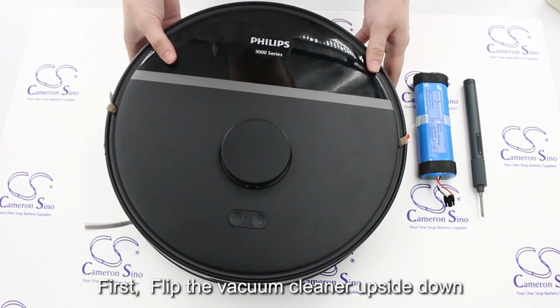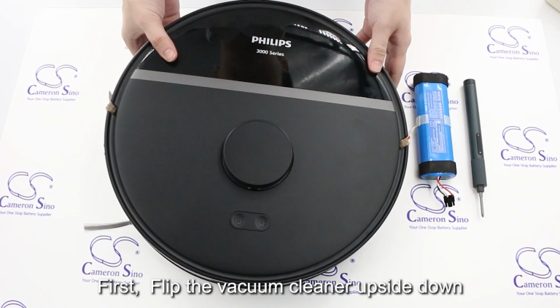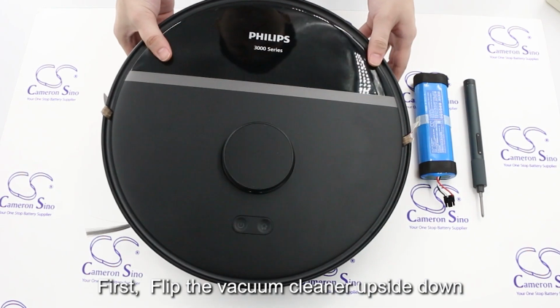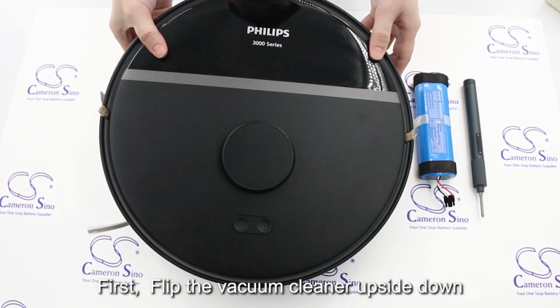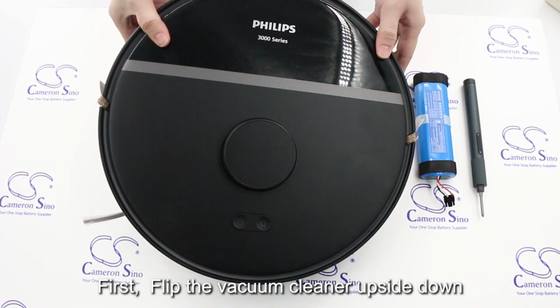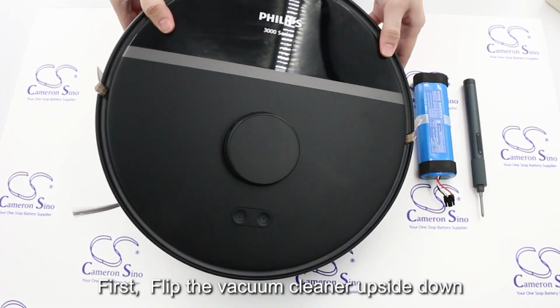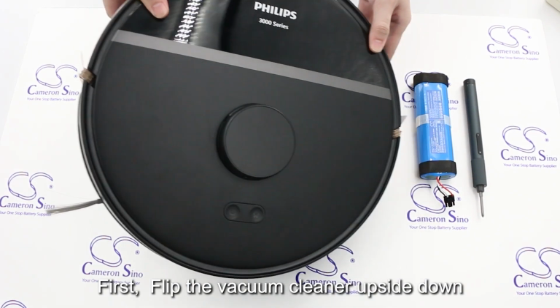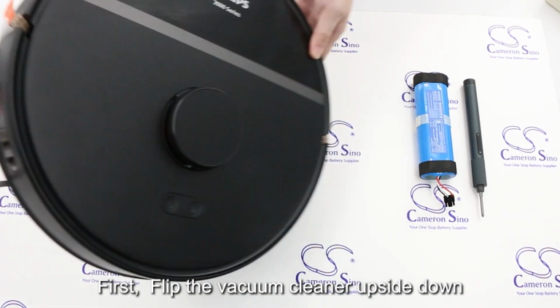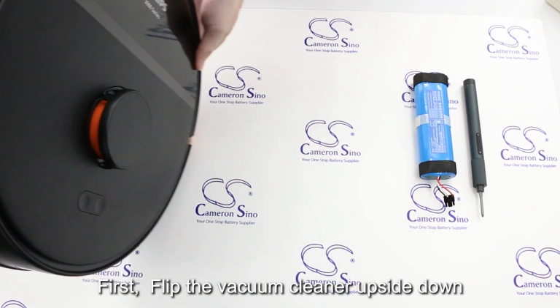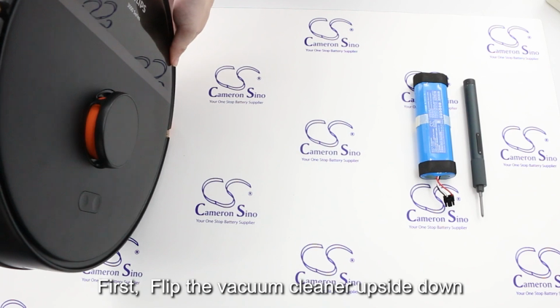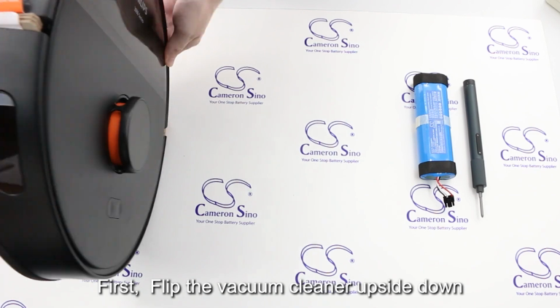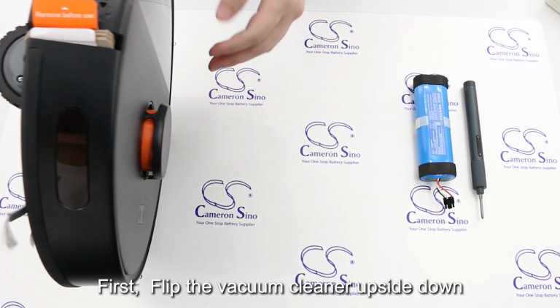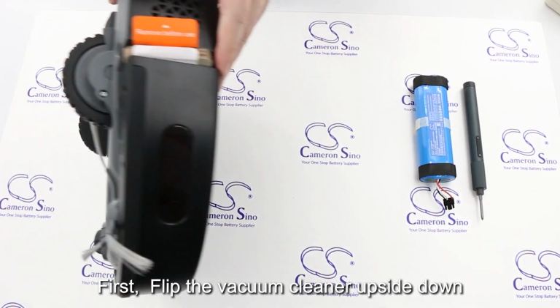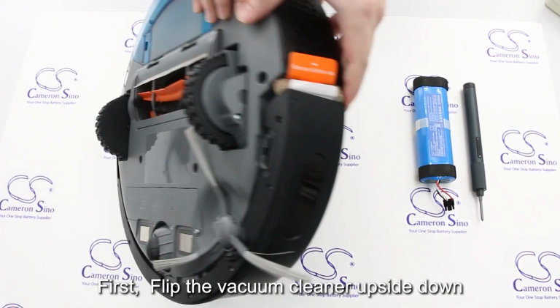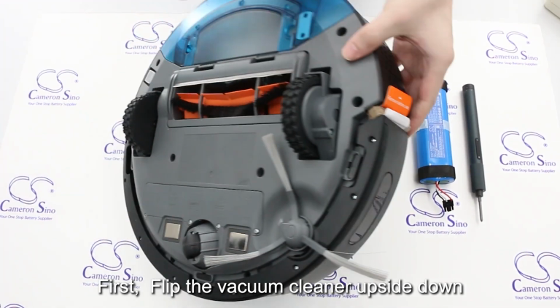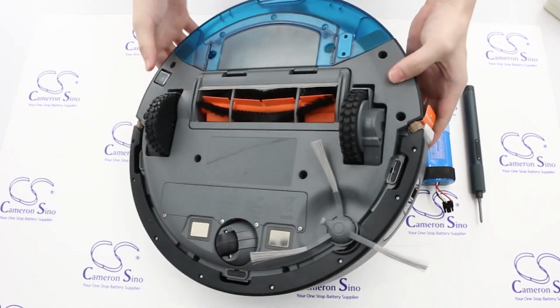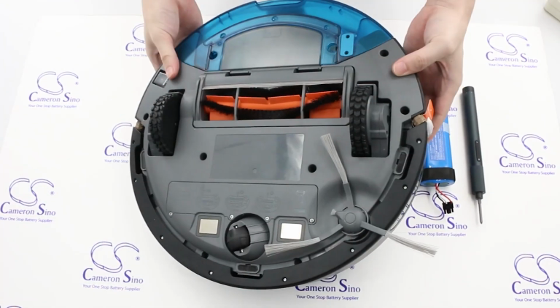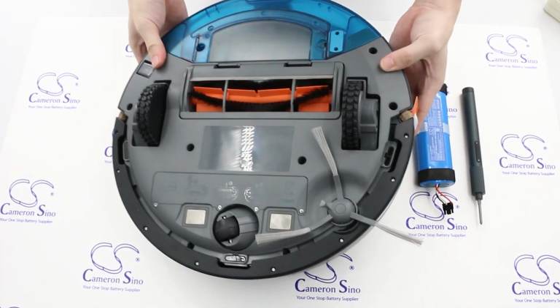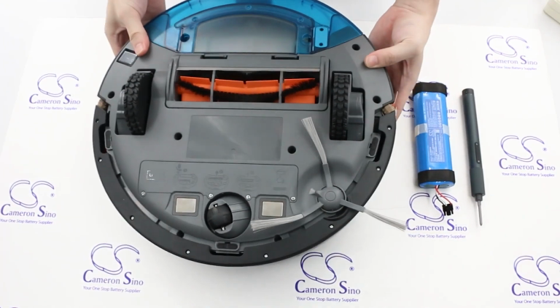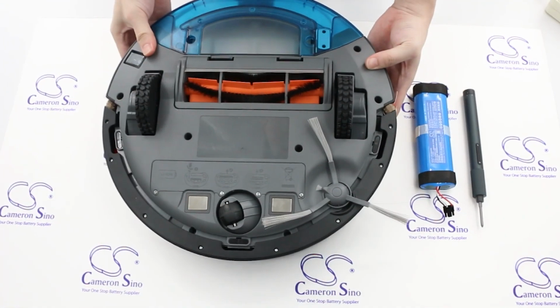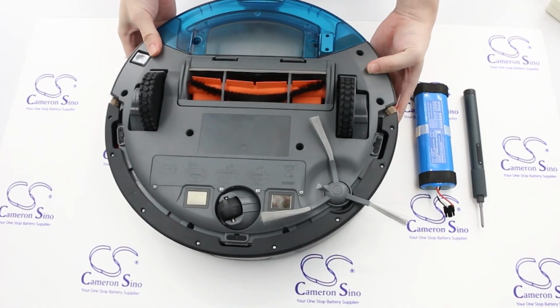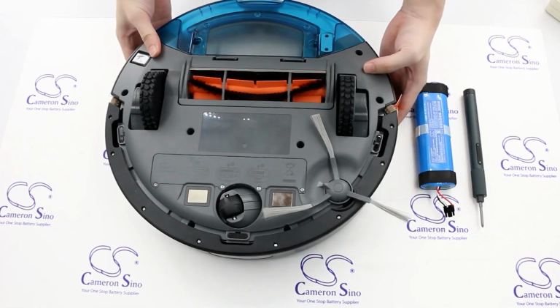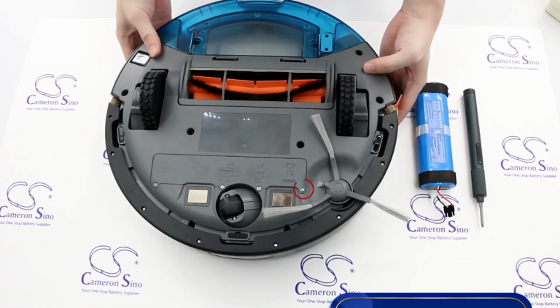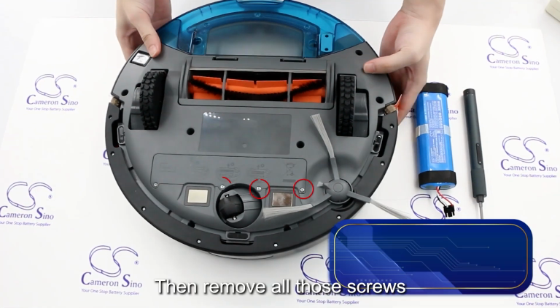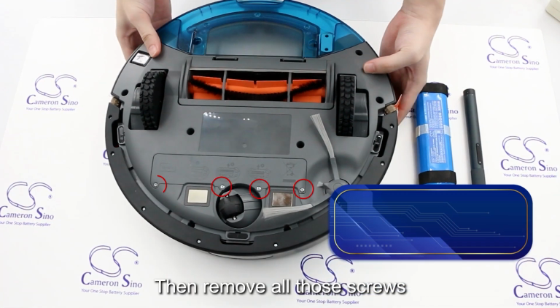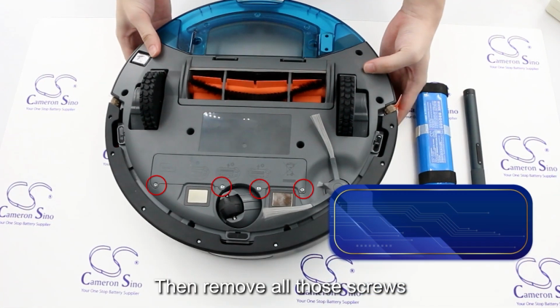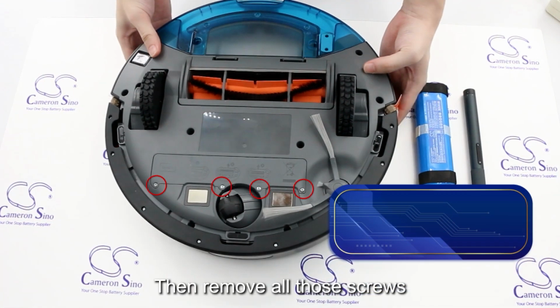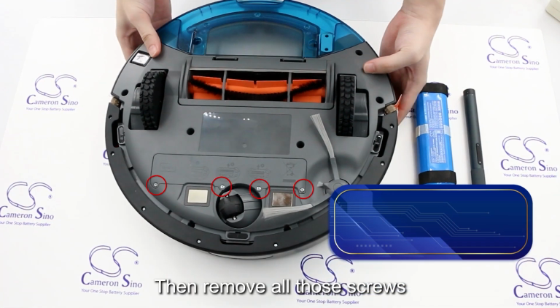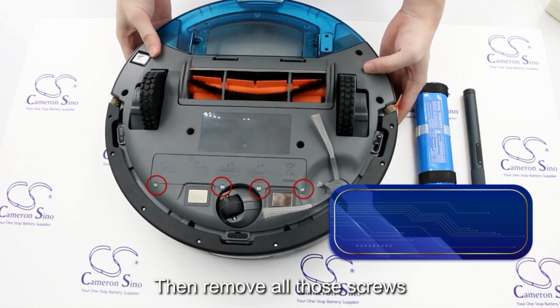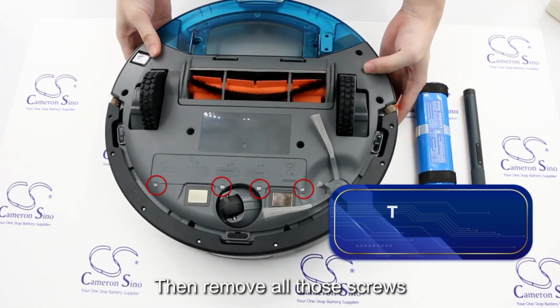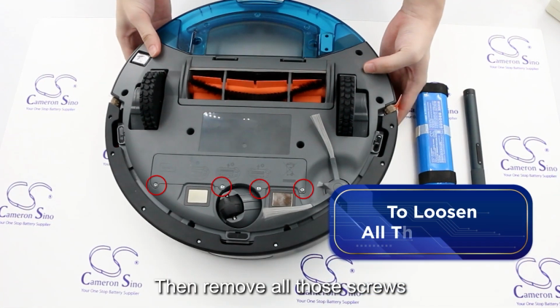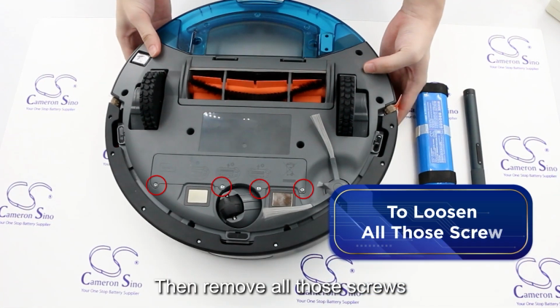First, flip the vacuum cleaner upside down, then remove all those screws.